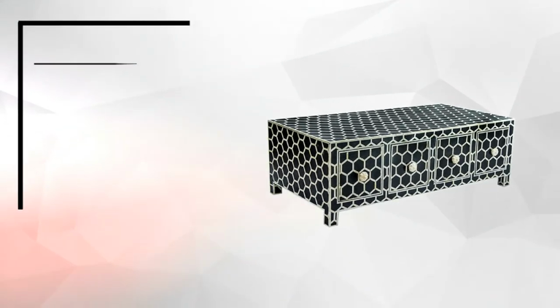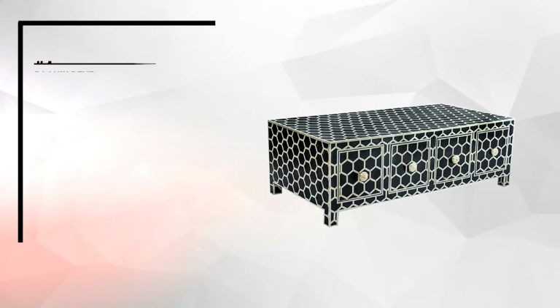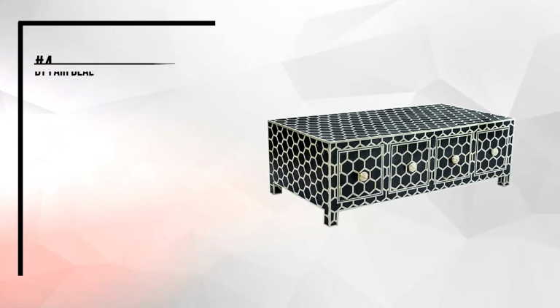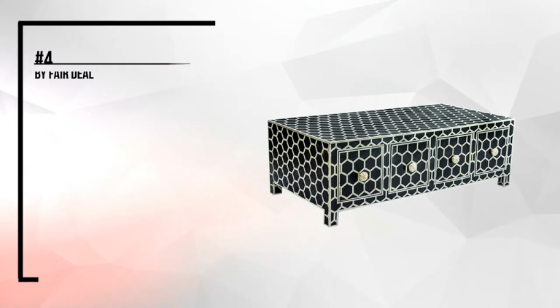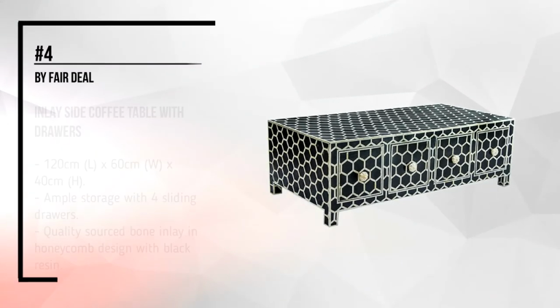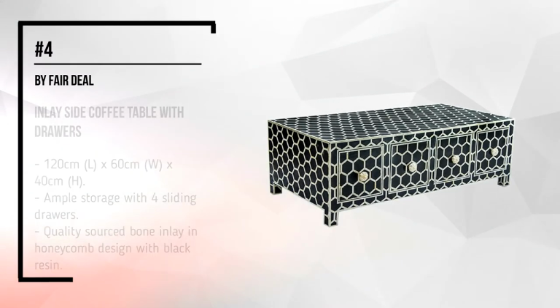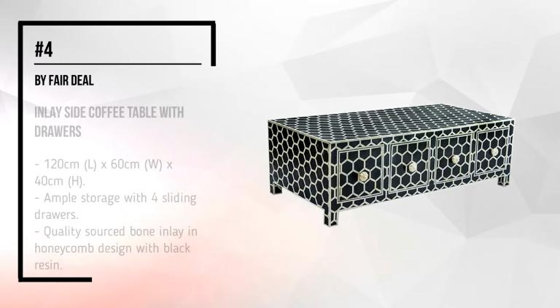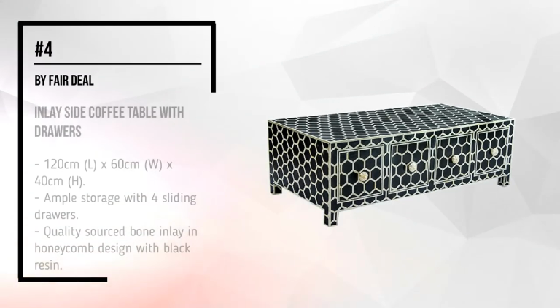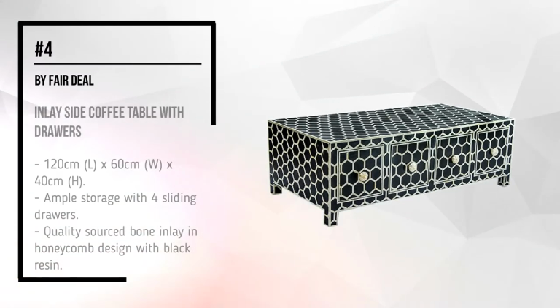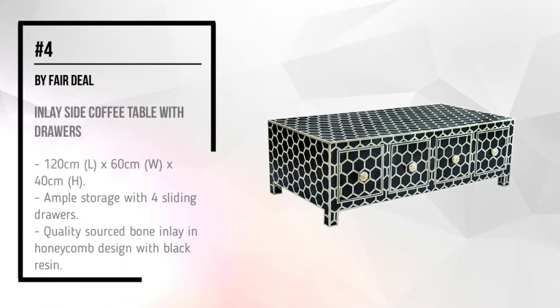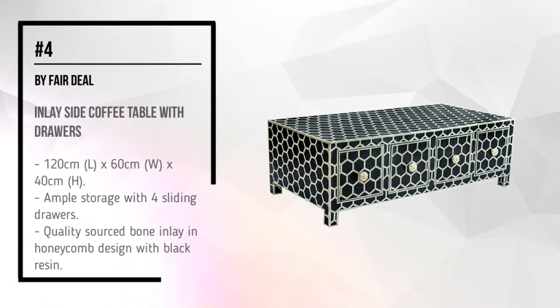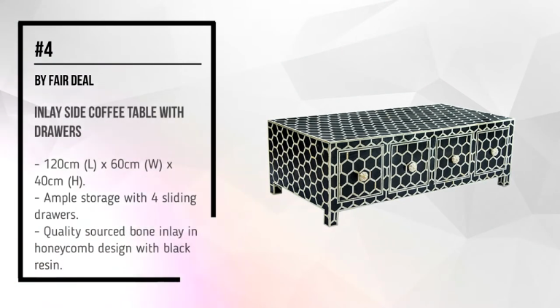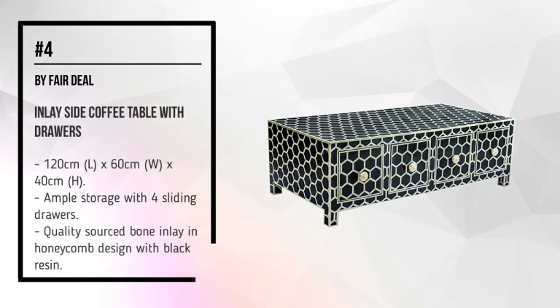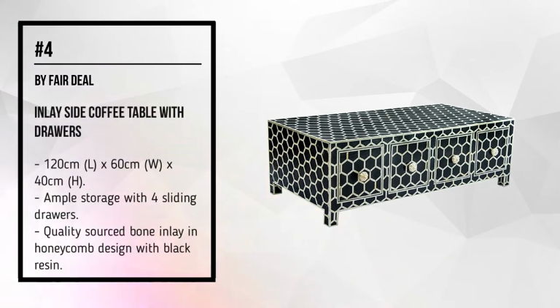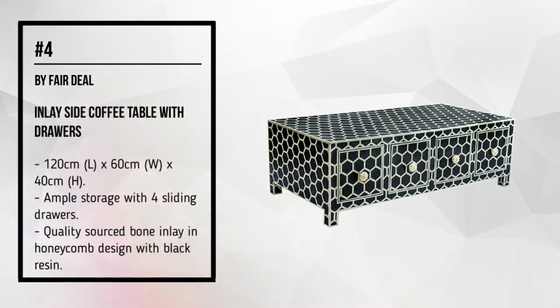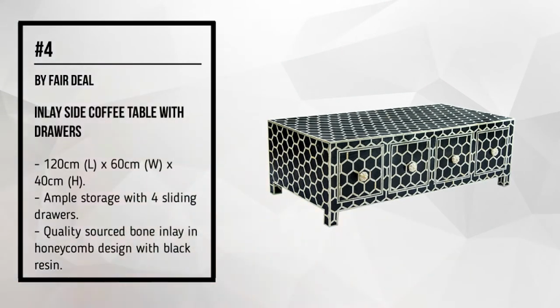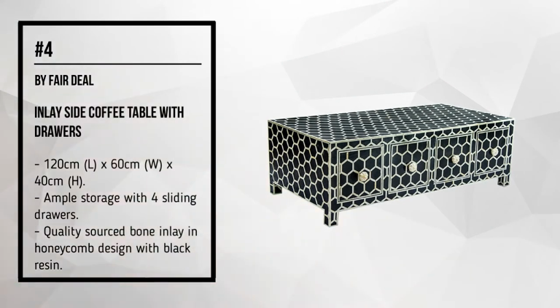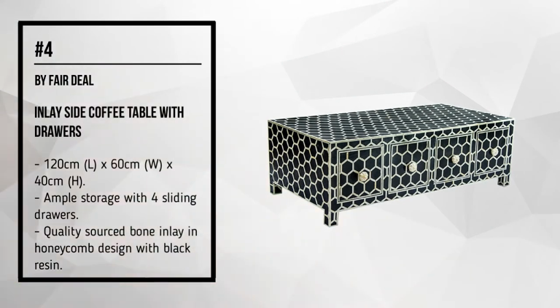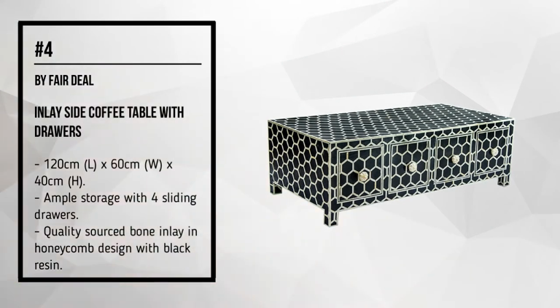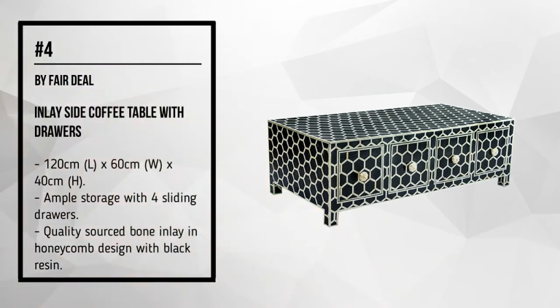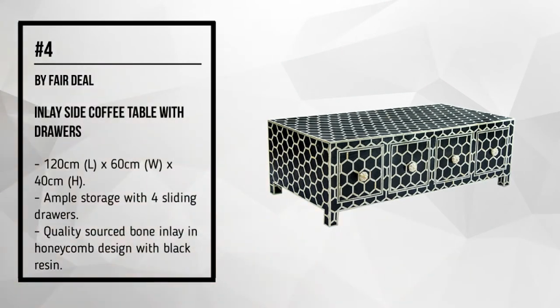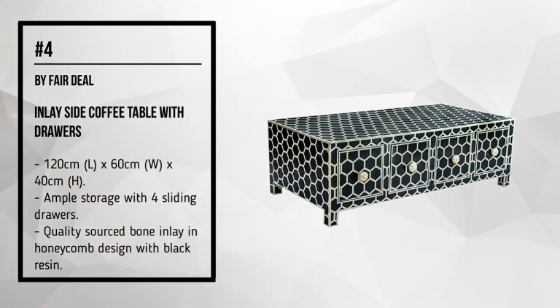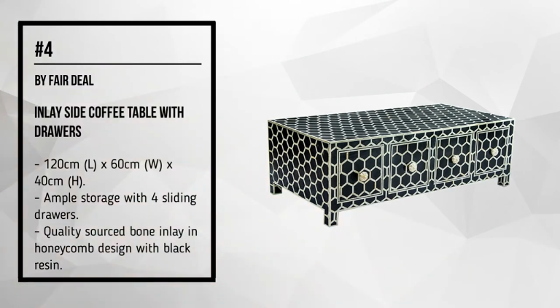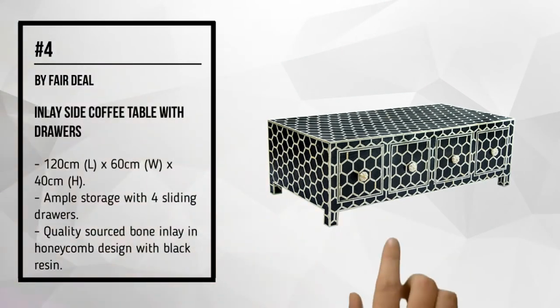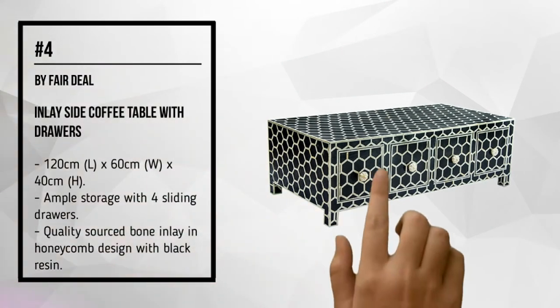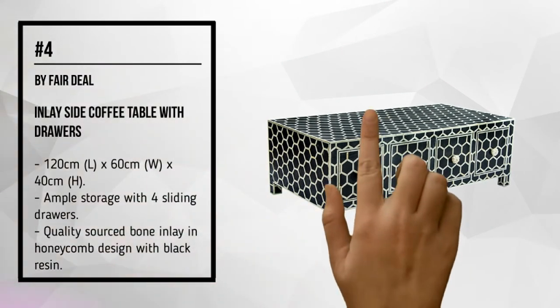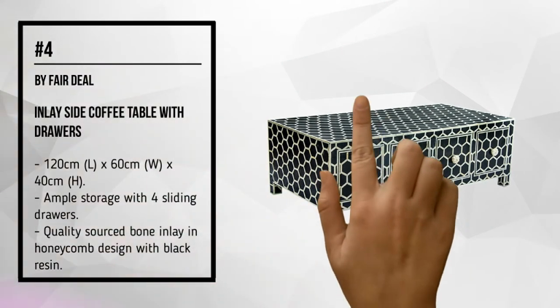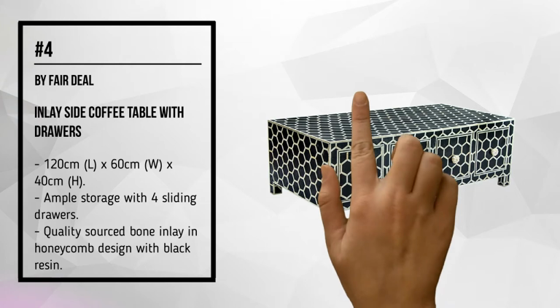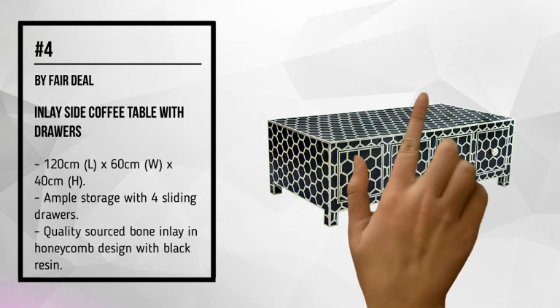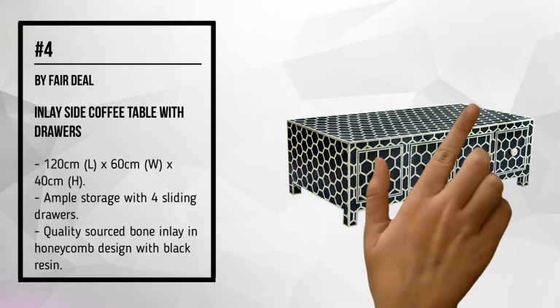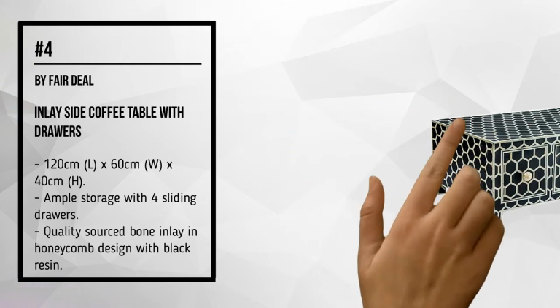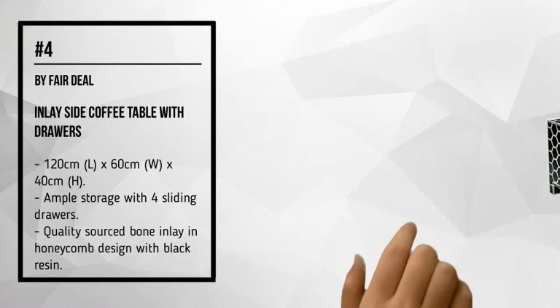Number 4, by Fair Deal: Inlay Side Coffee Table with Drawers.